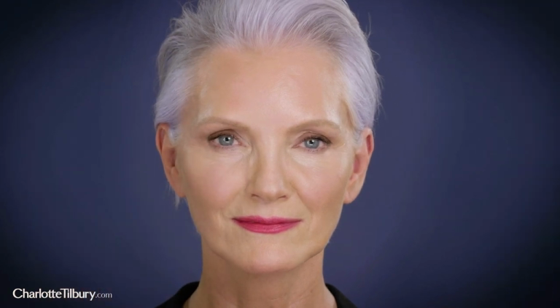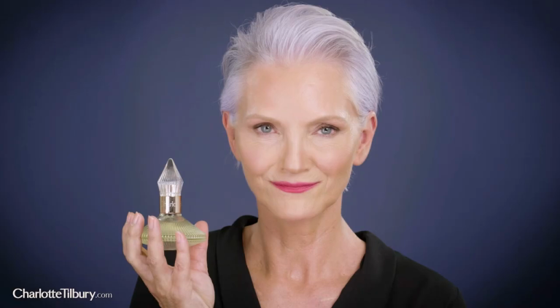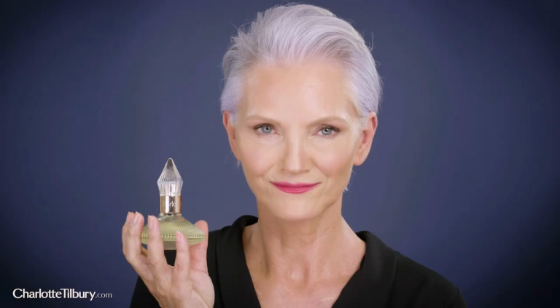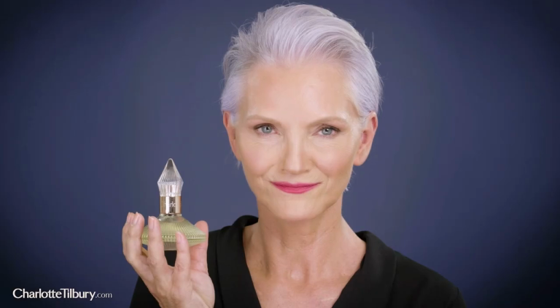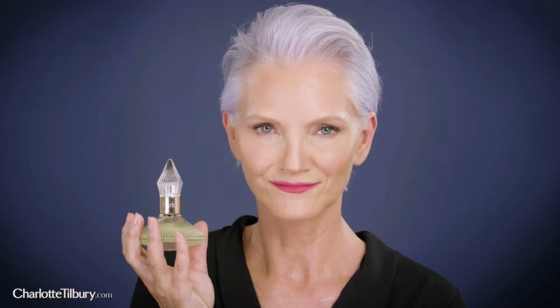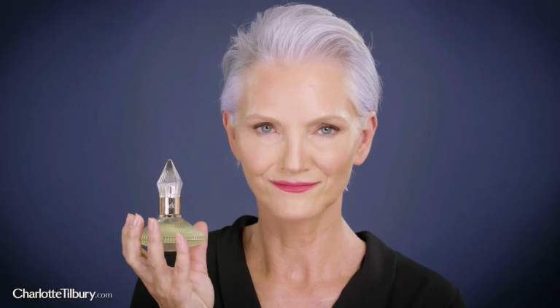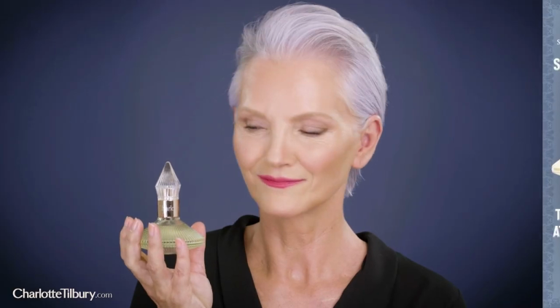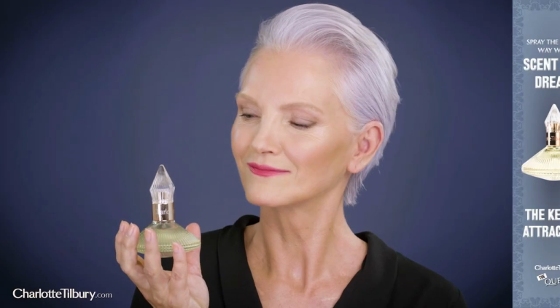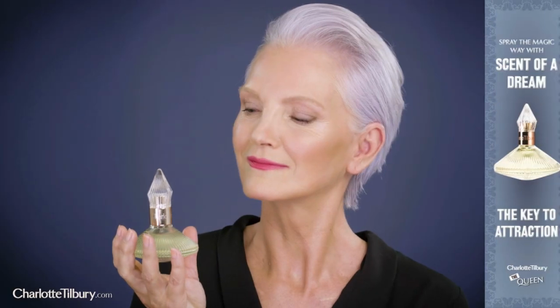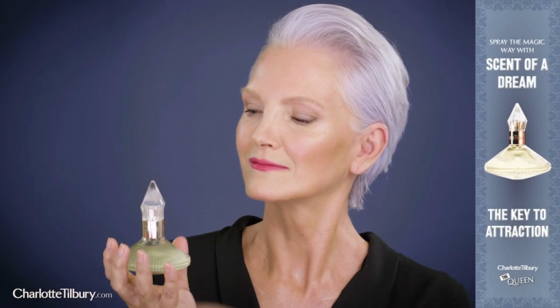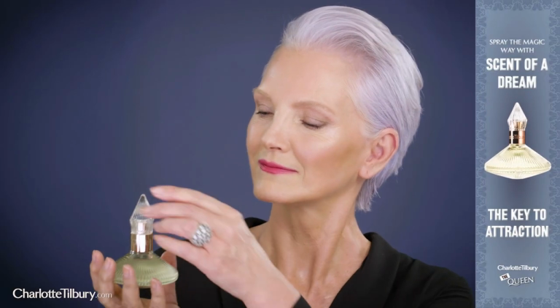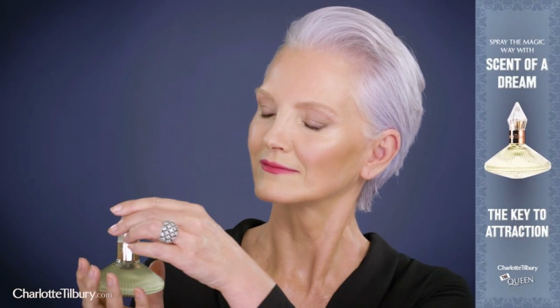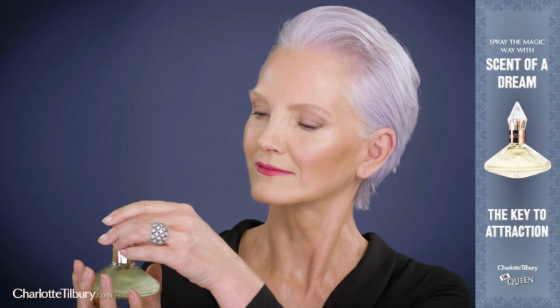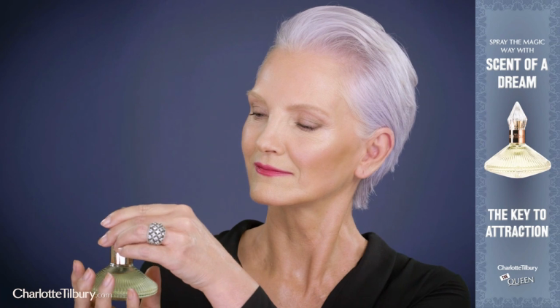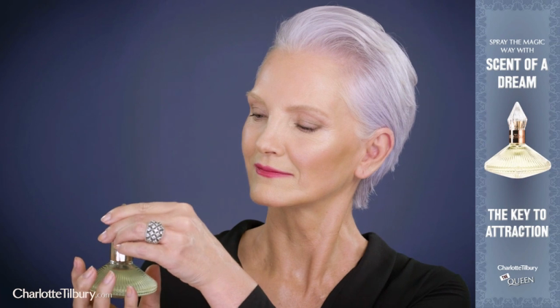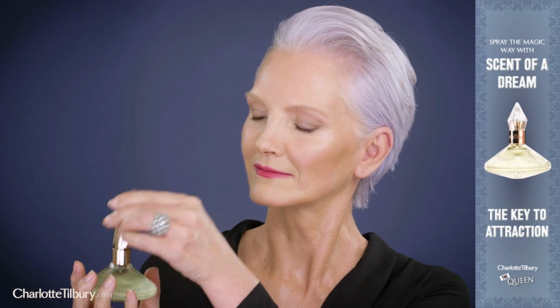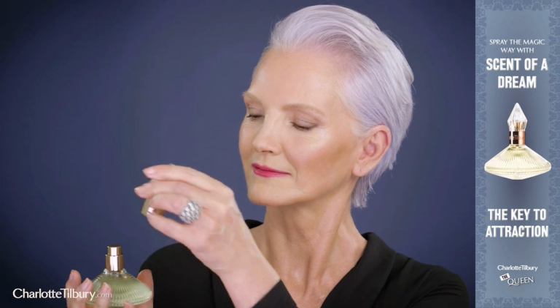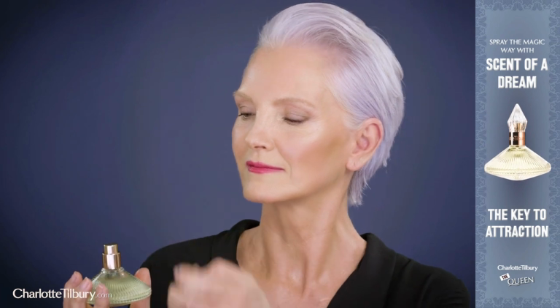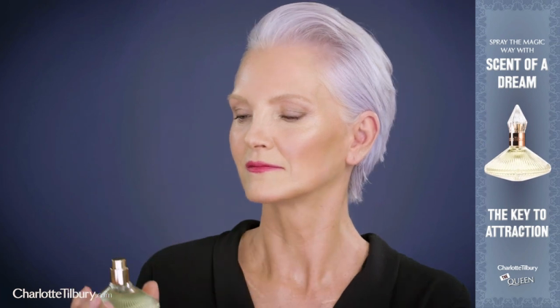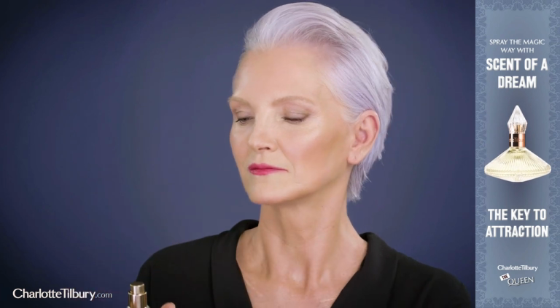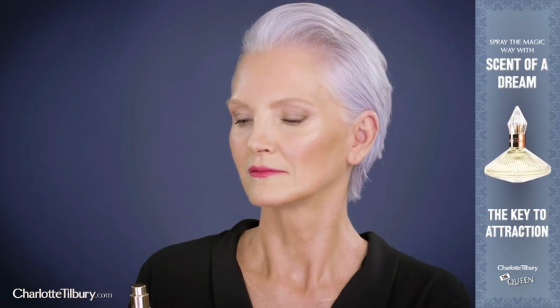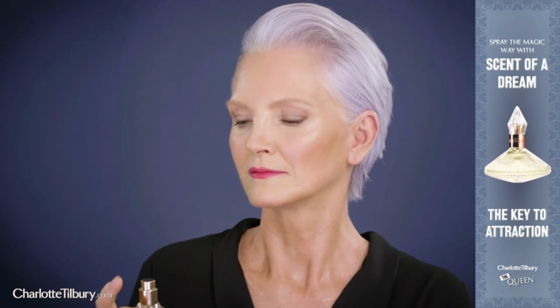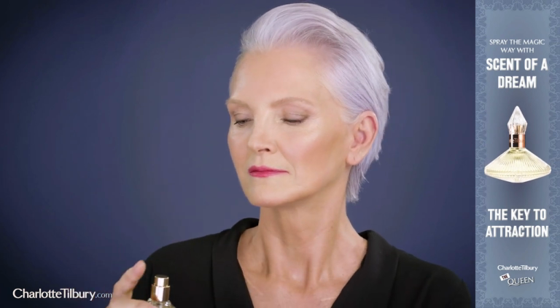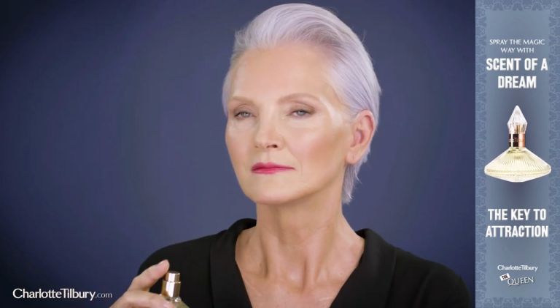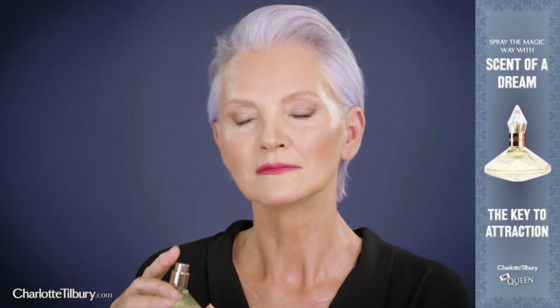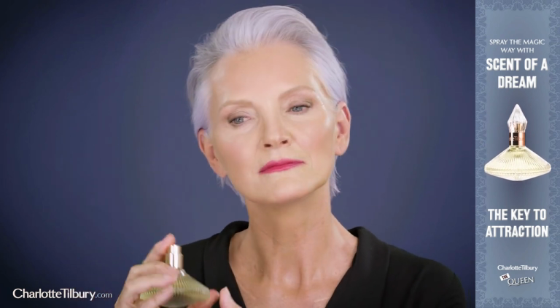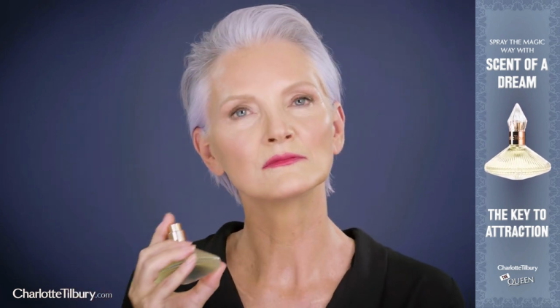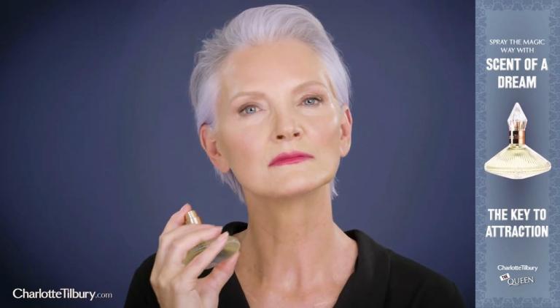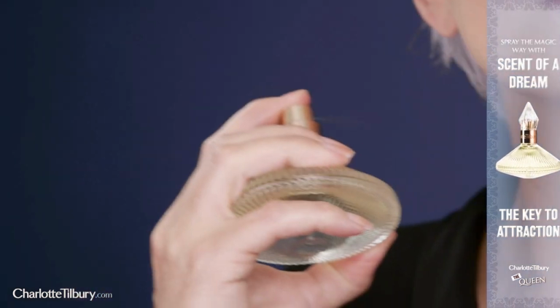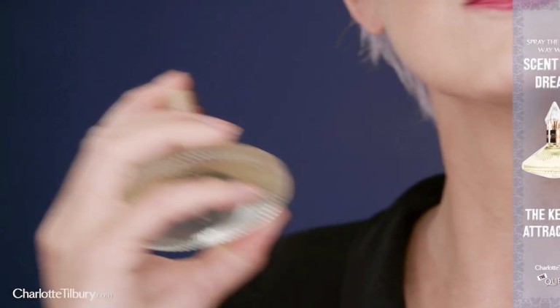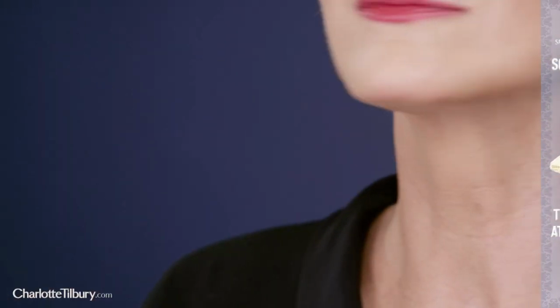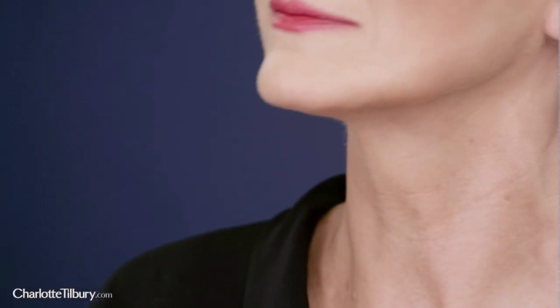To complete your look, spray the magic way with my mind-altering Fleurotic fragrance, Scent of a Dream. It's the key to attraction.